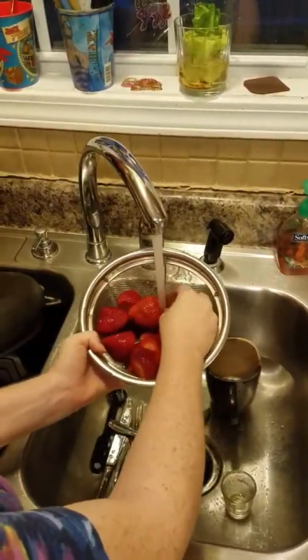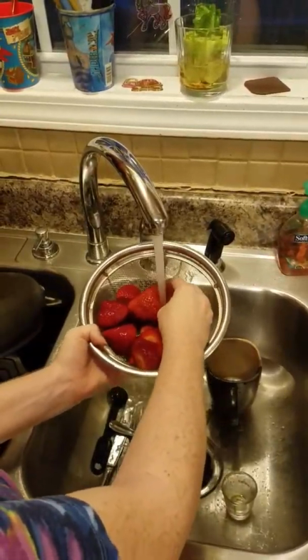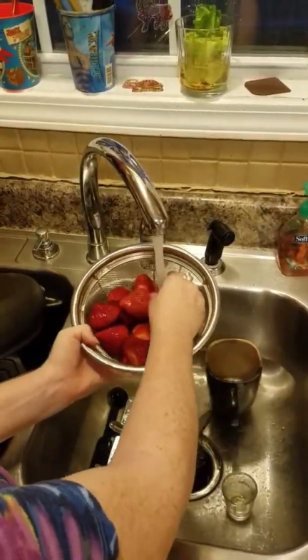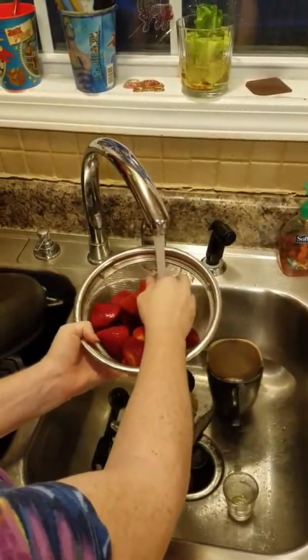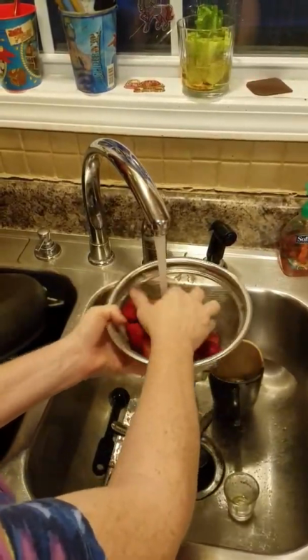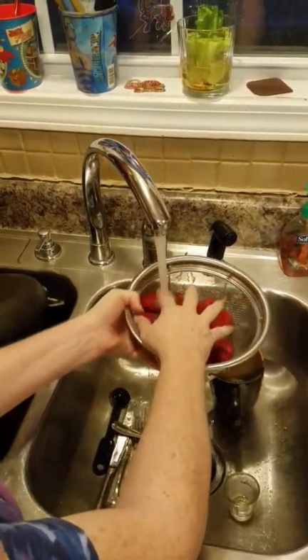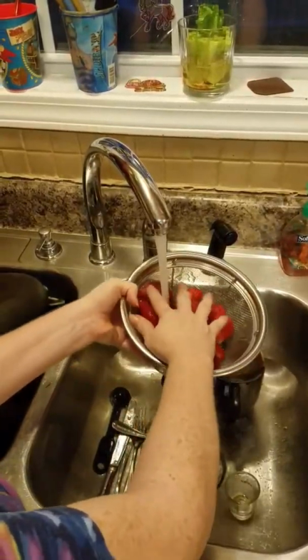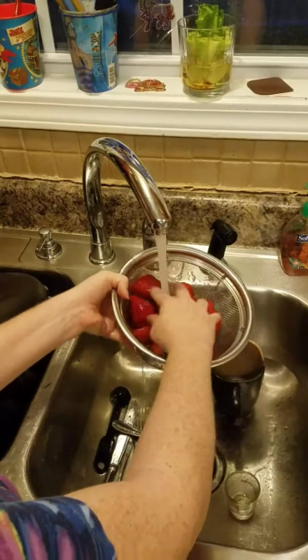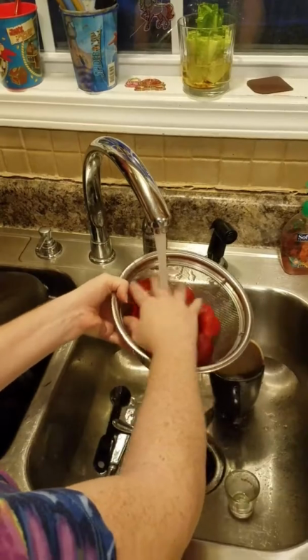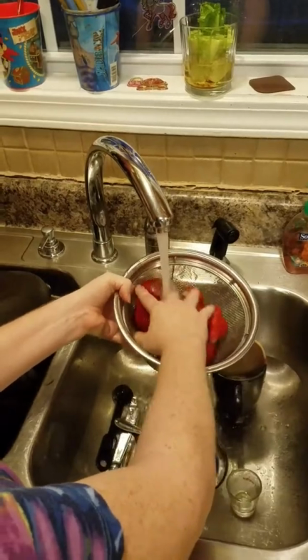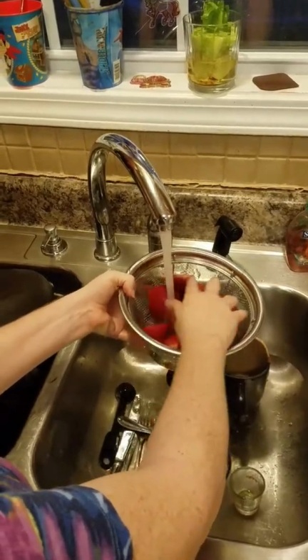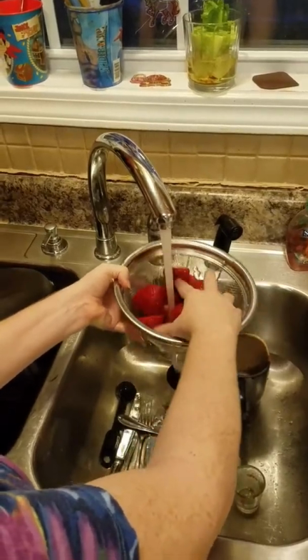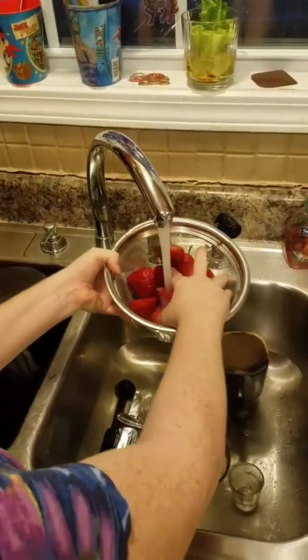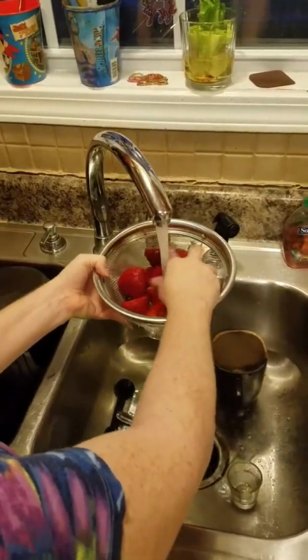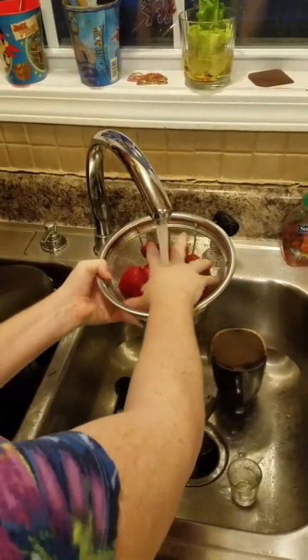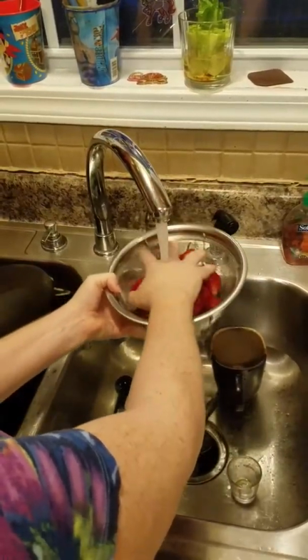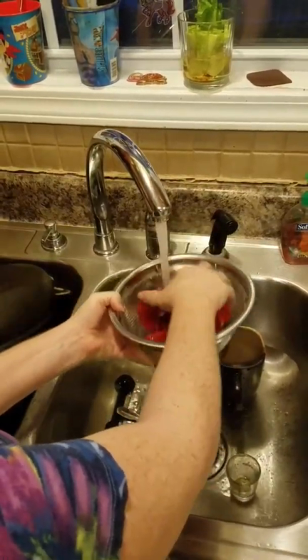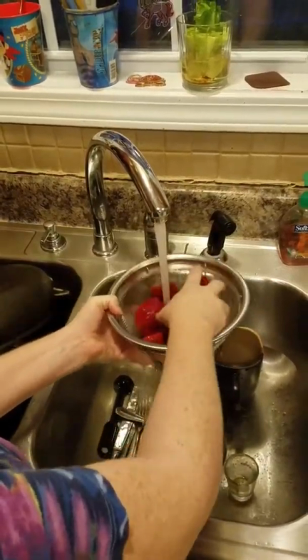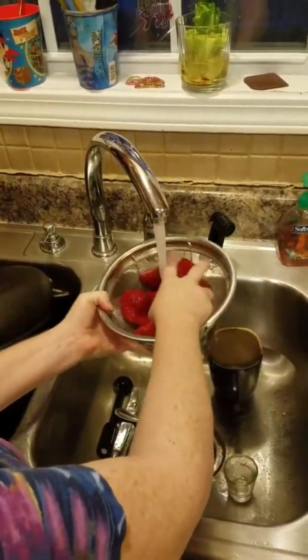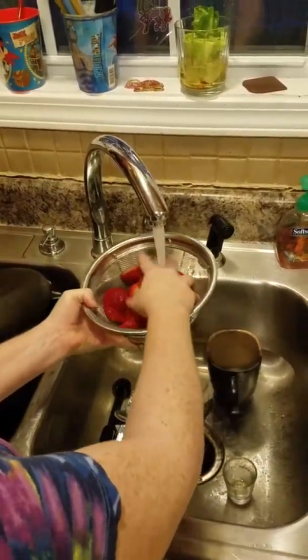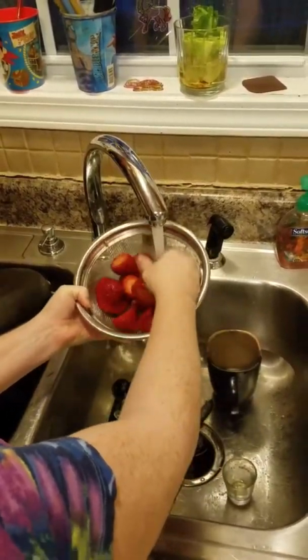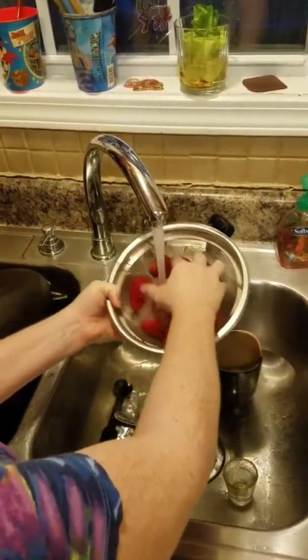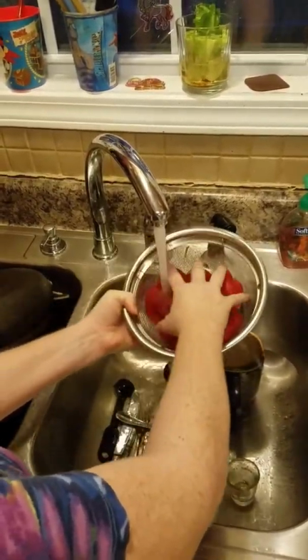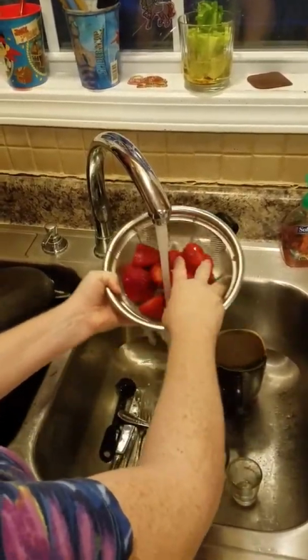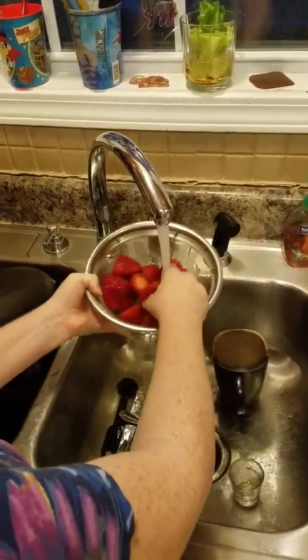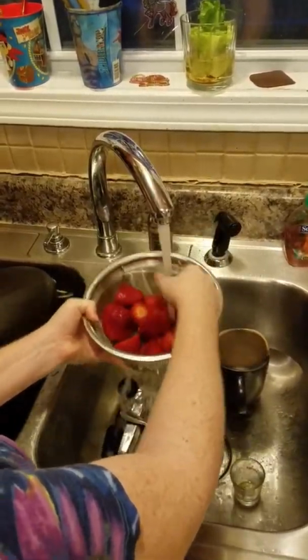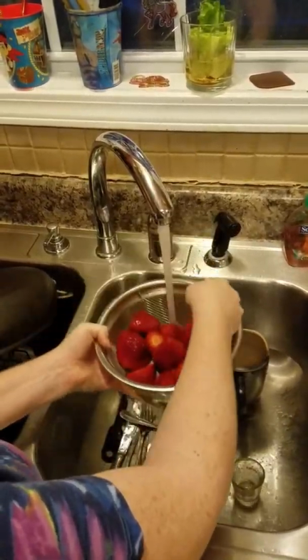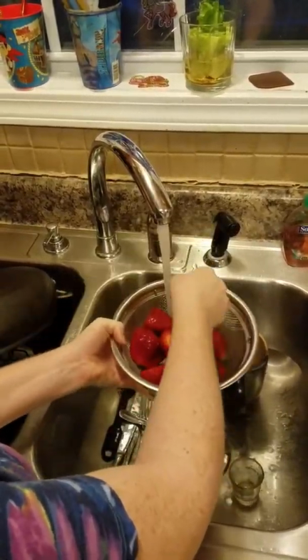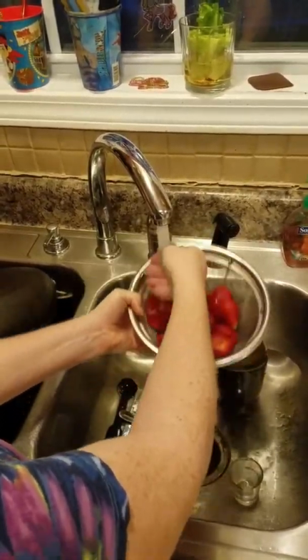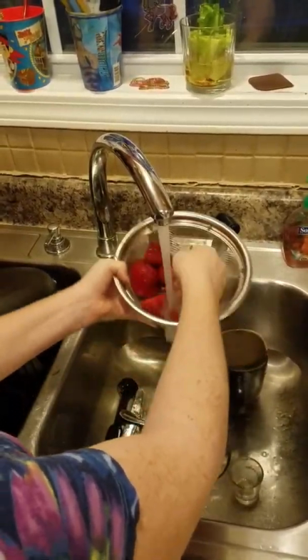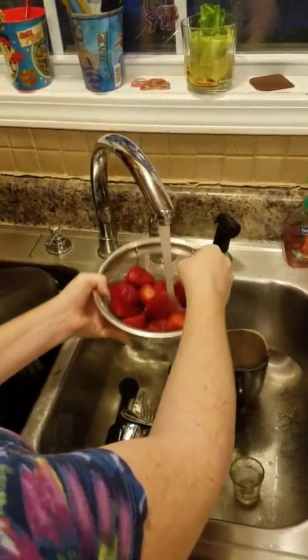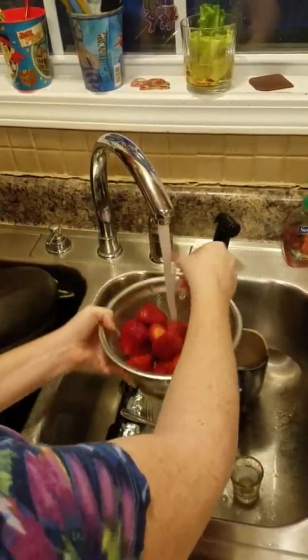I've actually already scrubbed and rinsed the strawberries a little bit, but I wanted to get them wet to show you how it works.